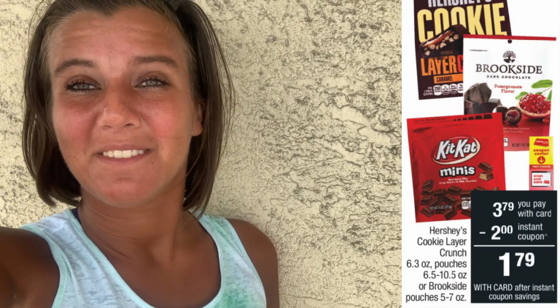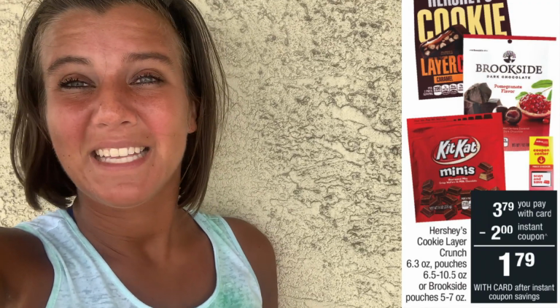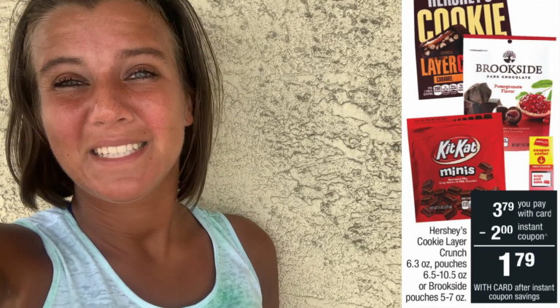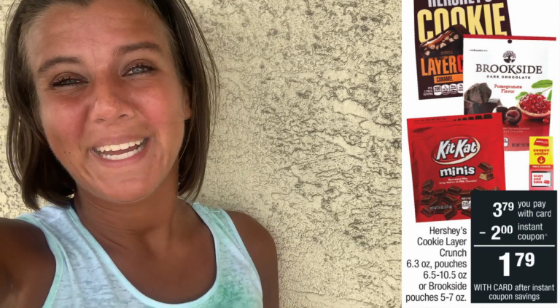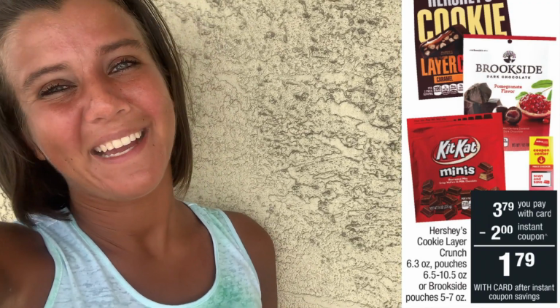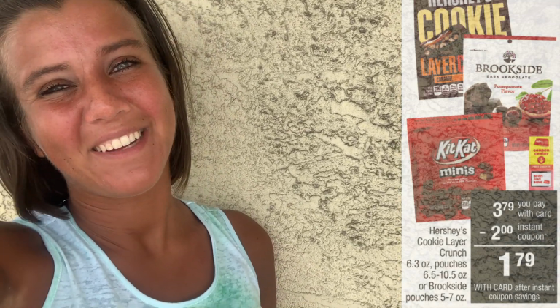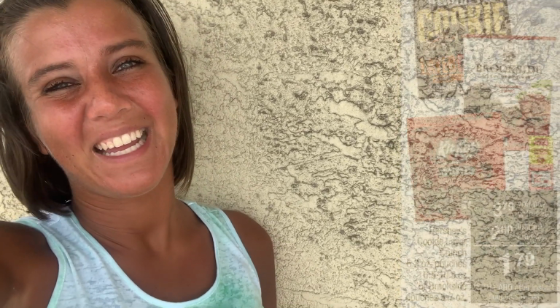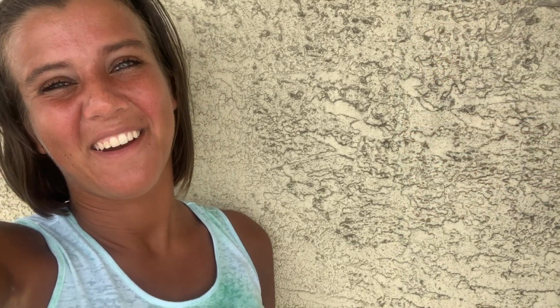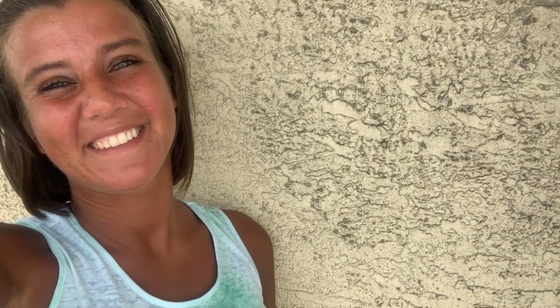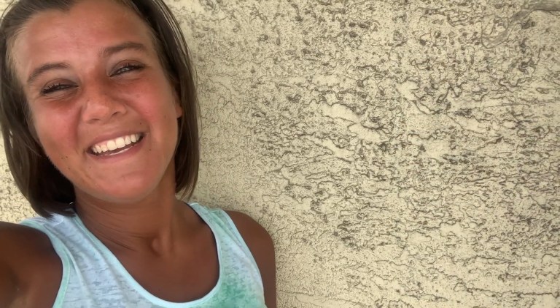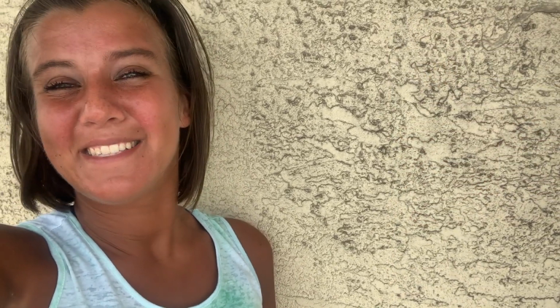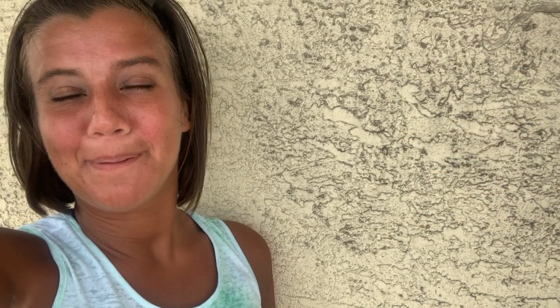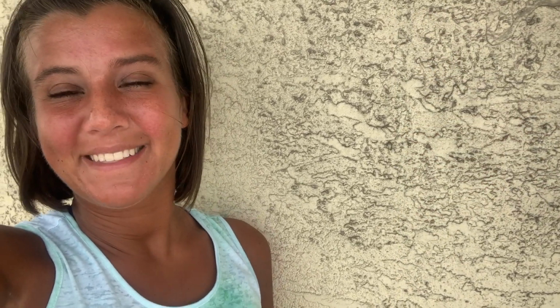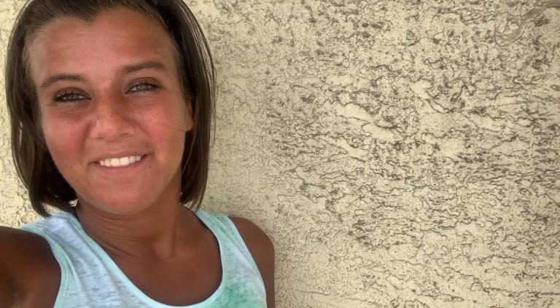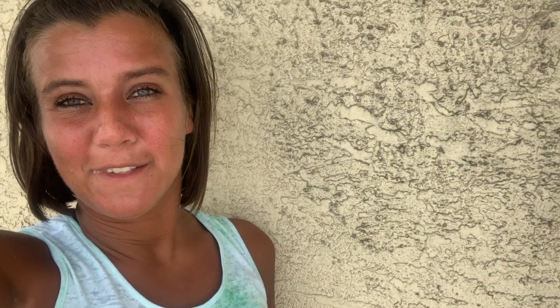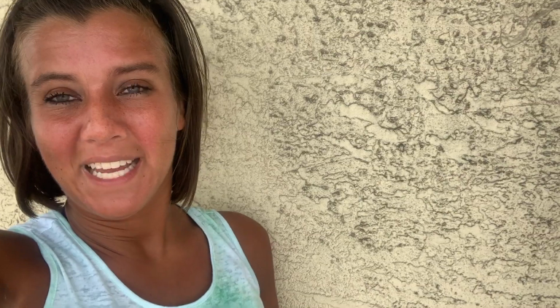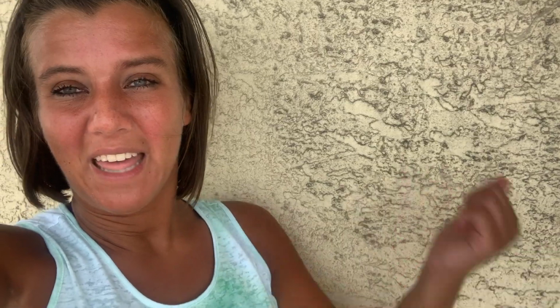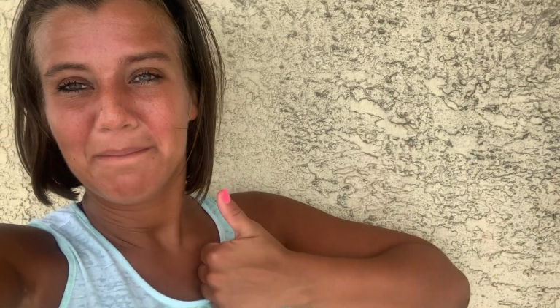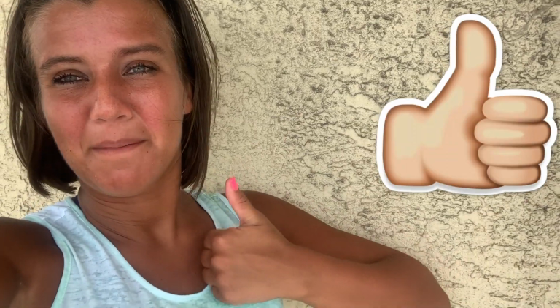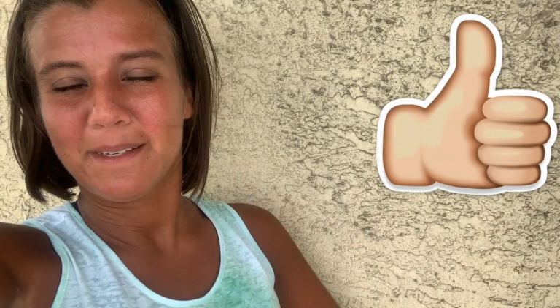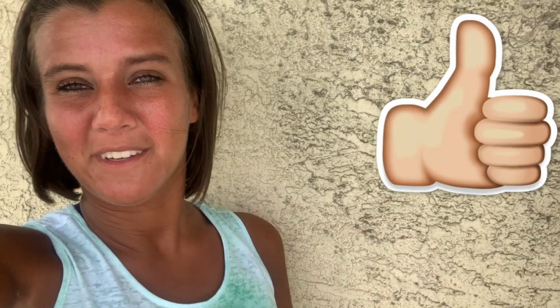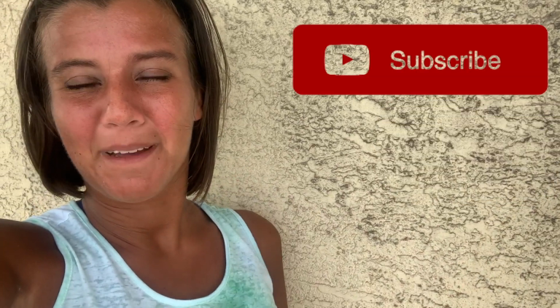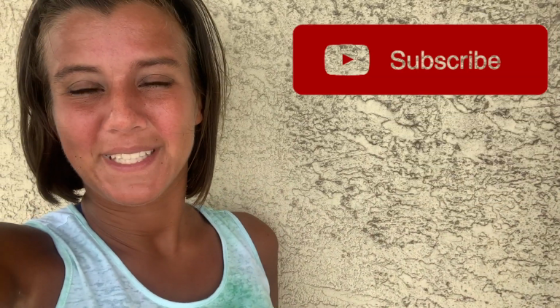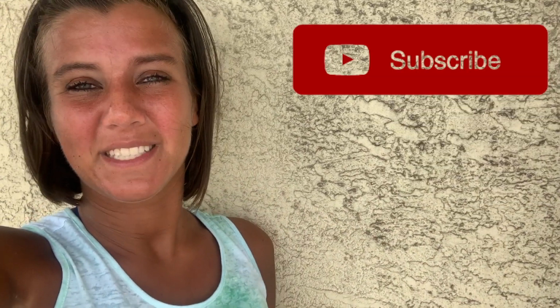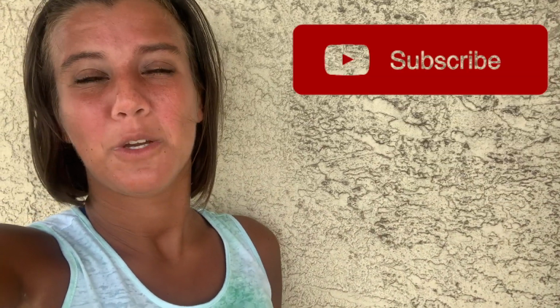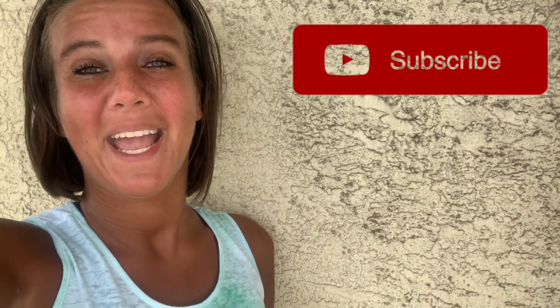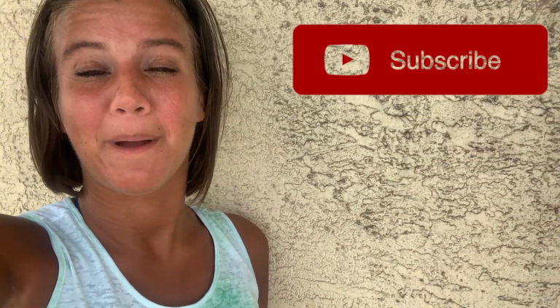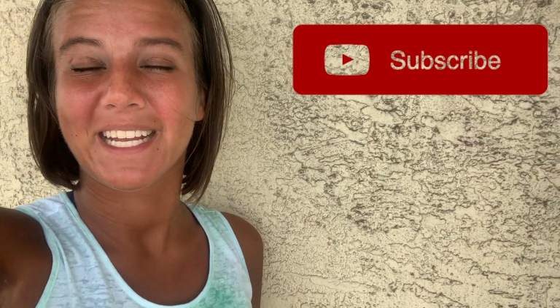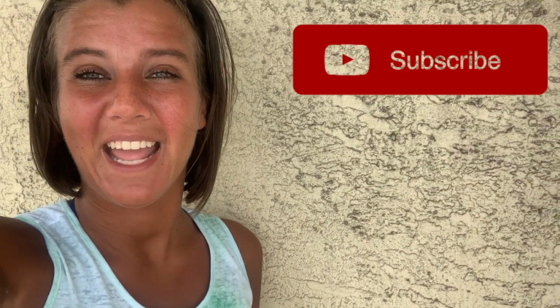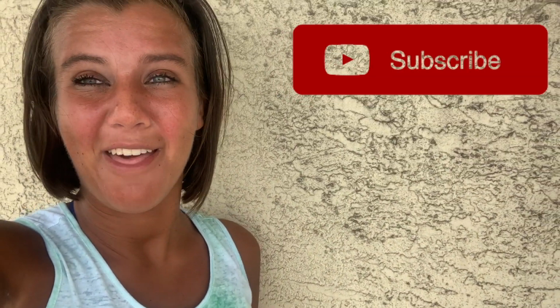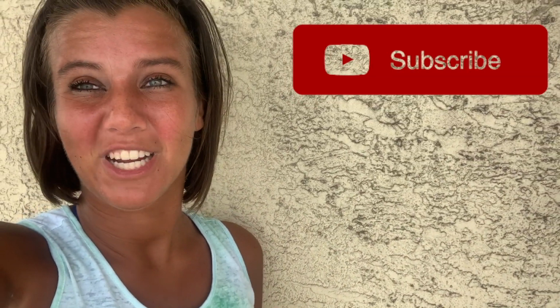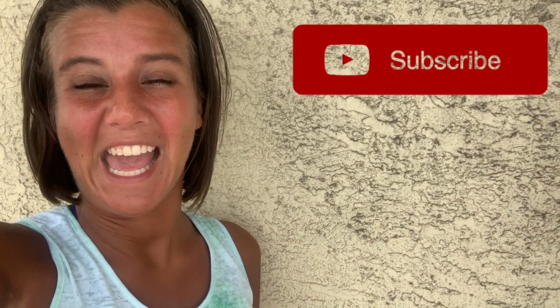Please give this video a thumbs up and subscribe, because there is a new Bex's Bargain every day.